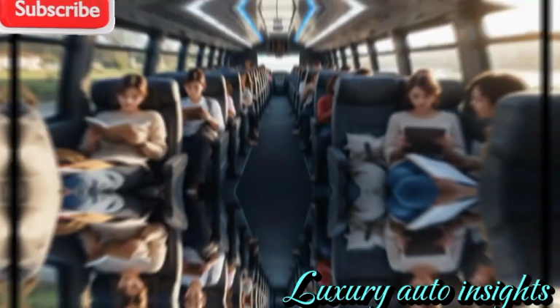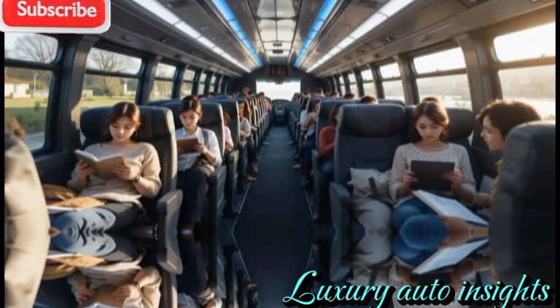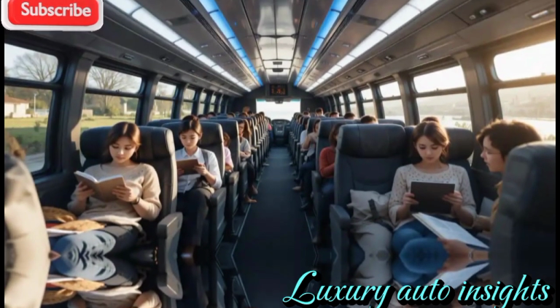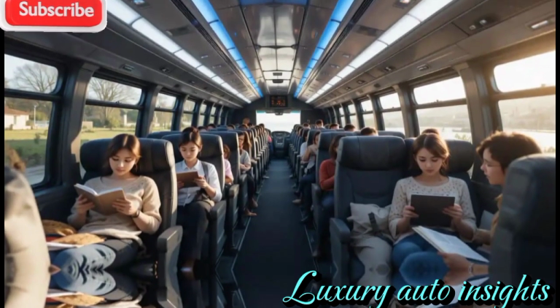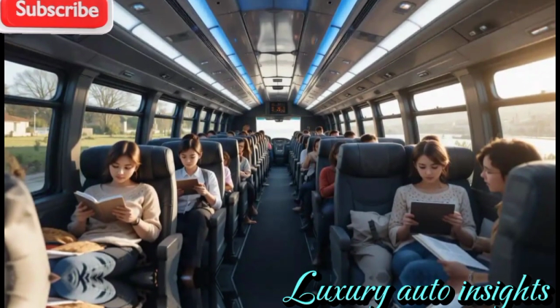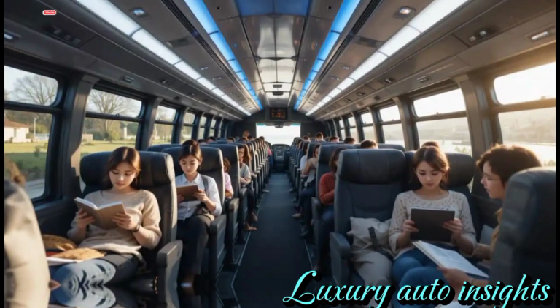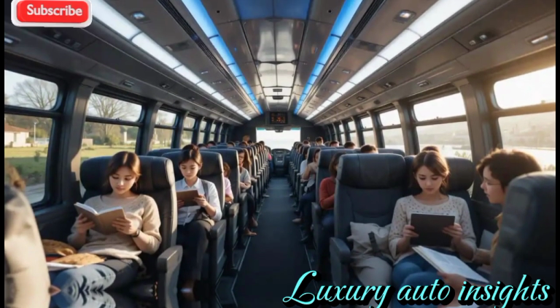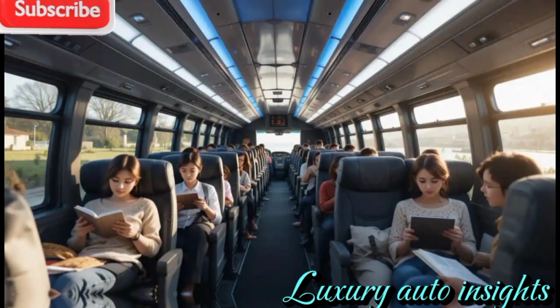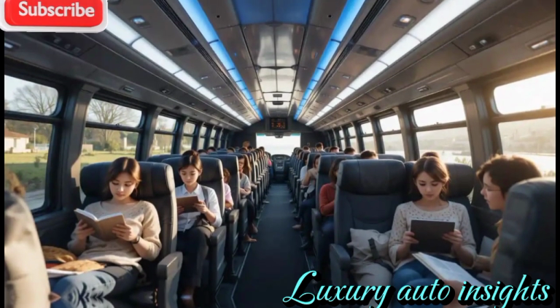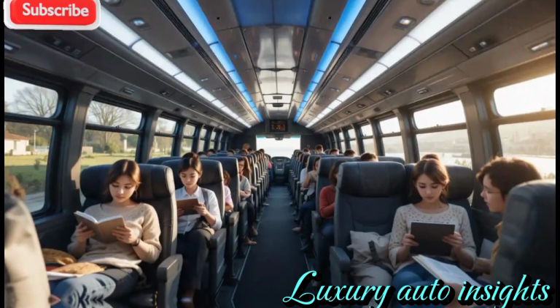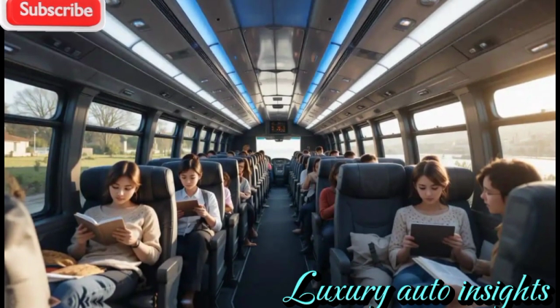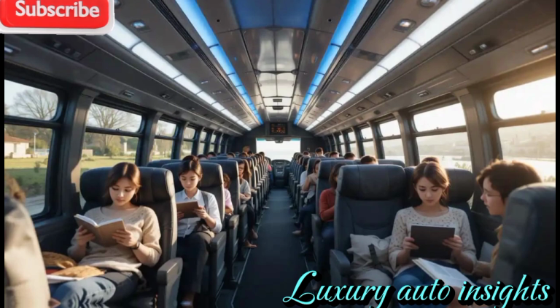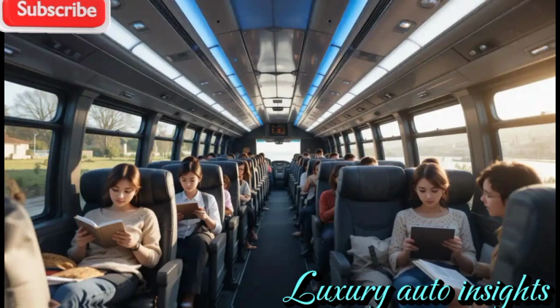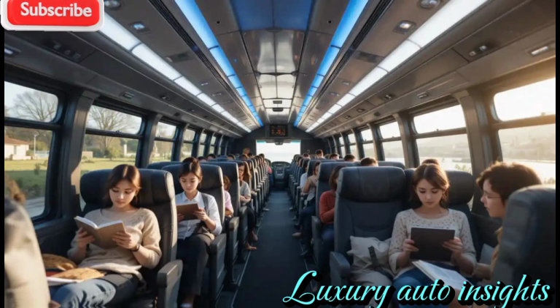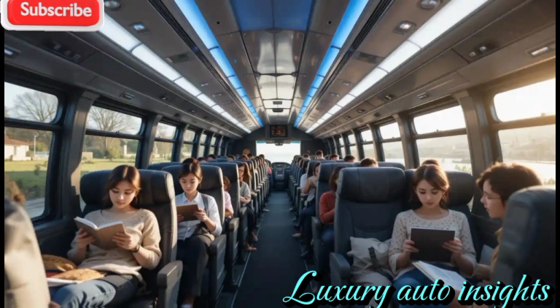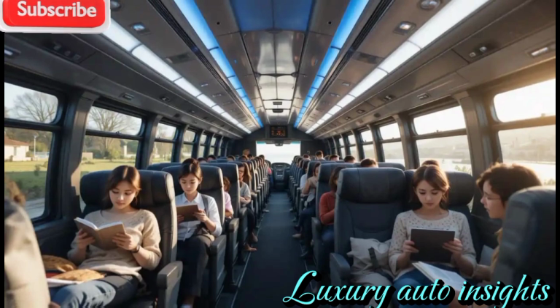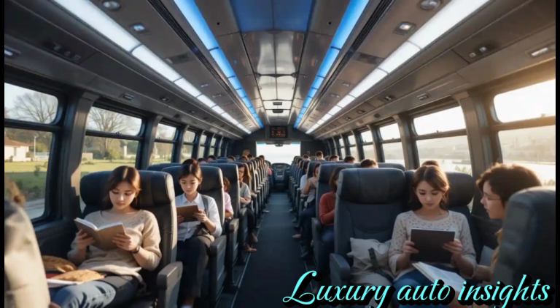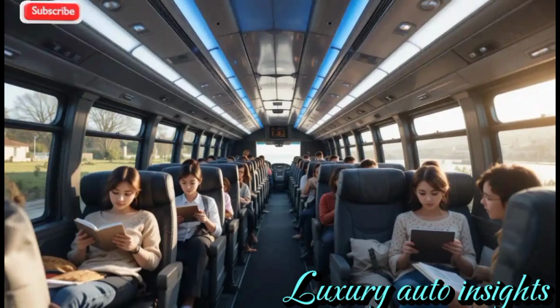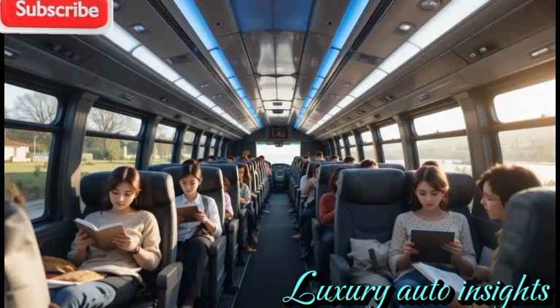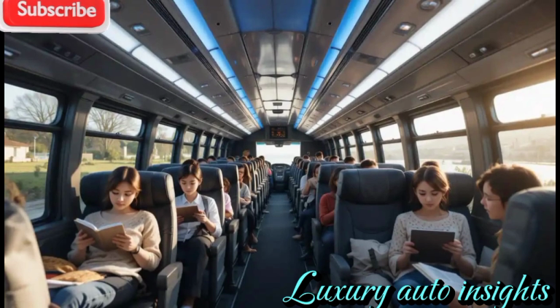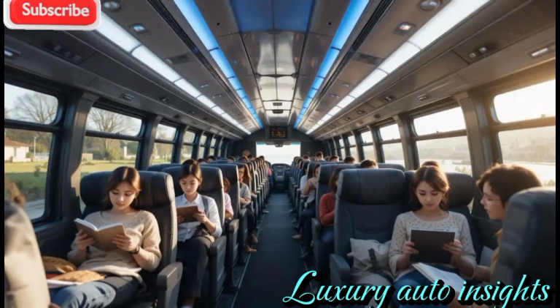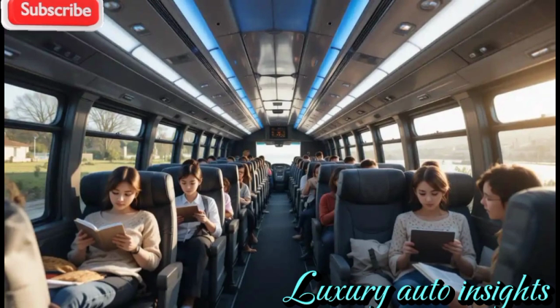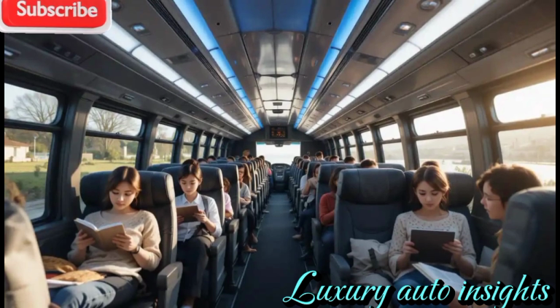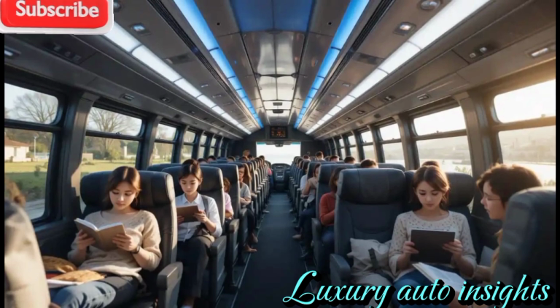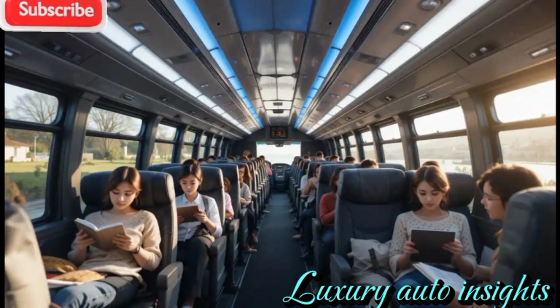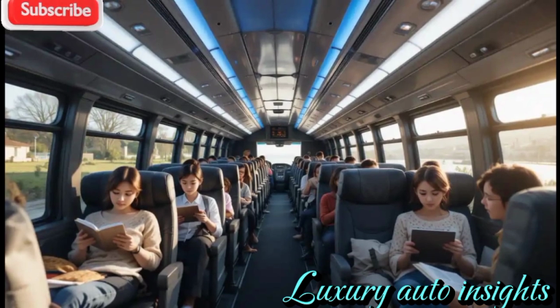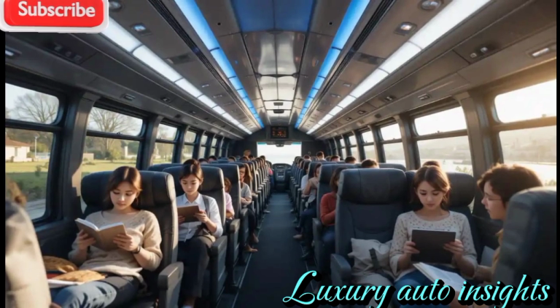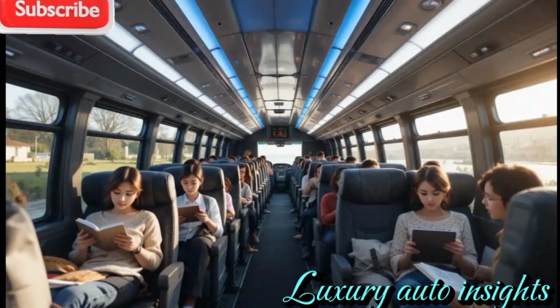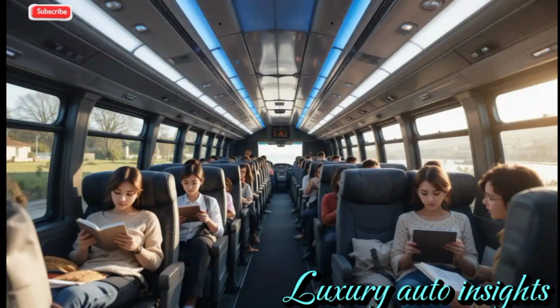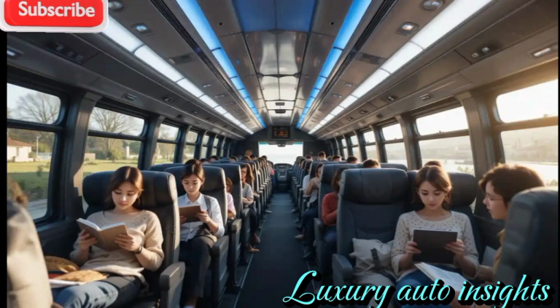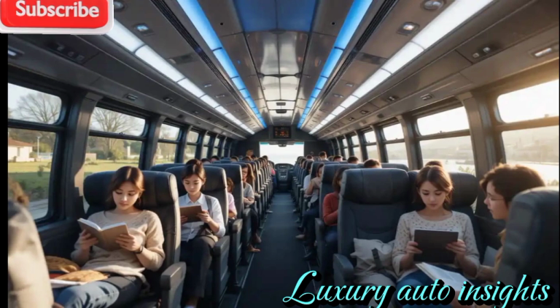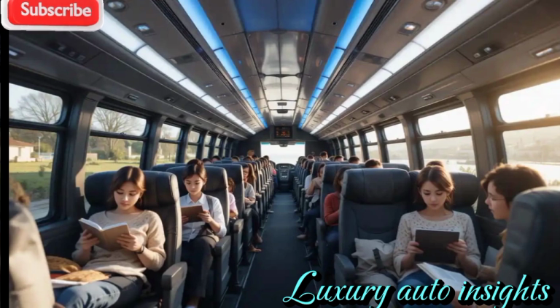Large panoramic windows and advanced climate control ensure a comfortable ride in any weather condition.